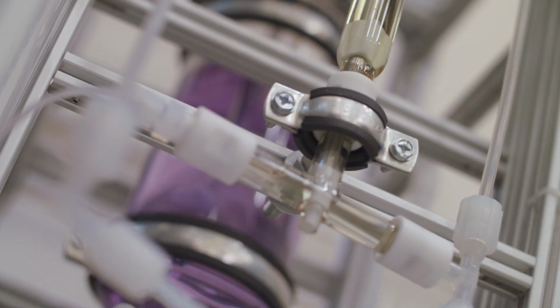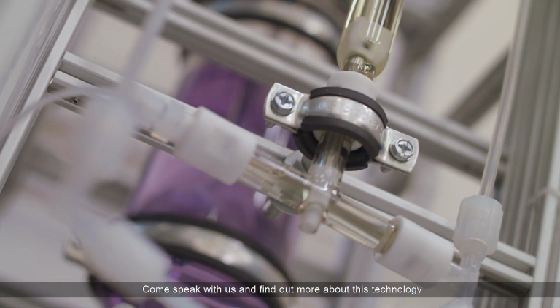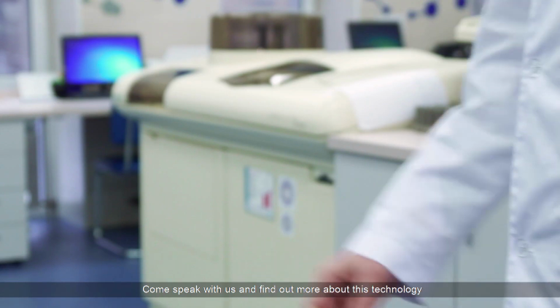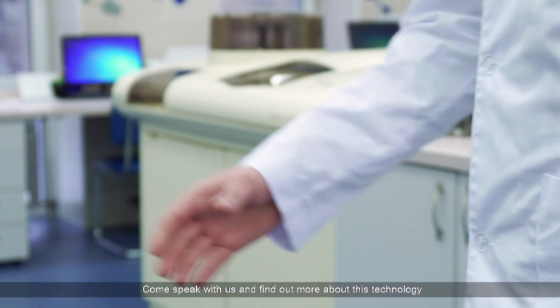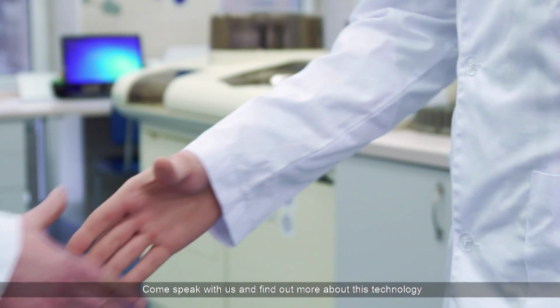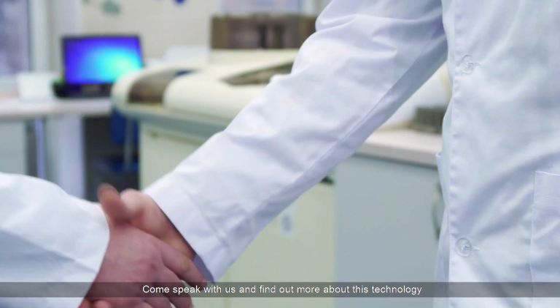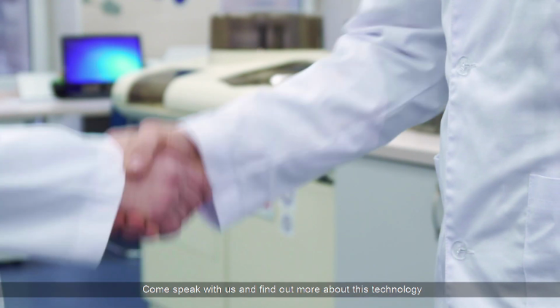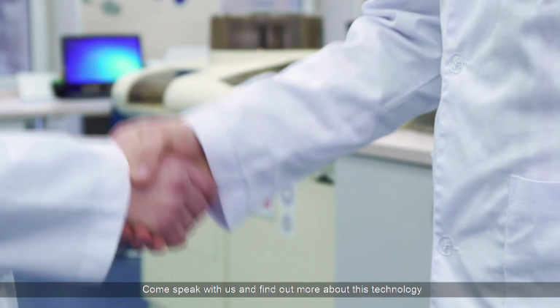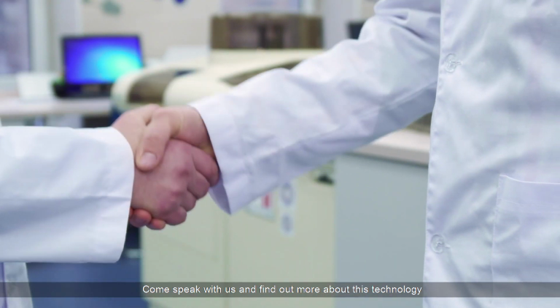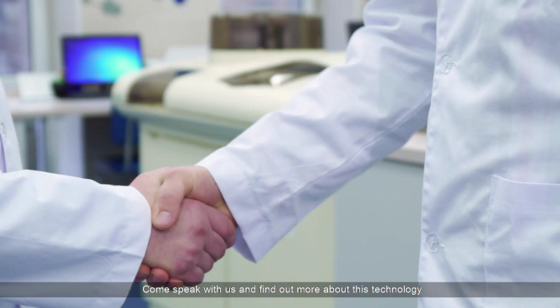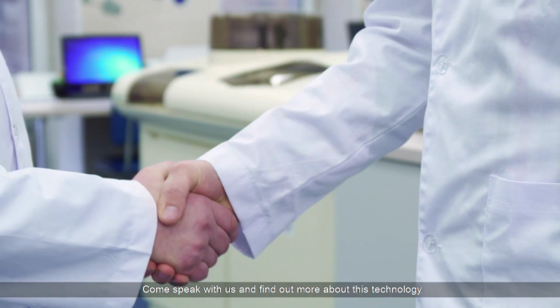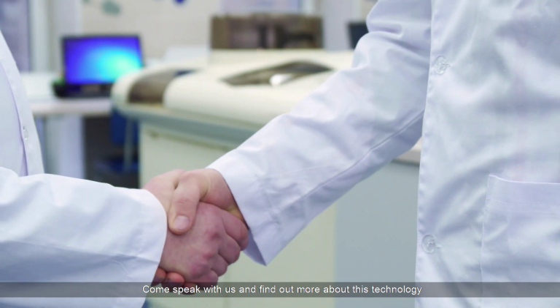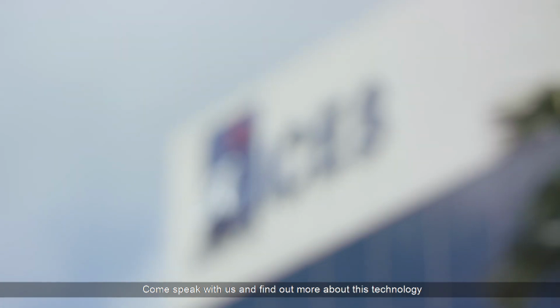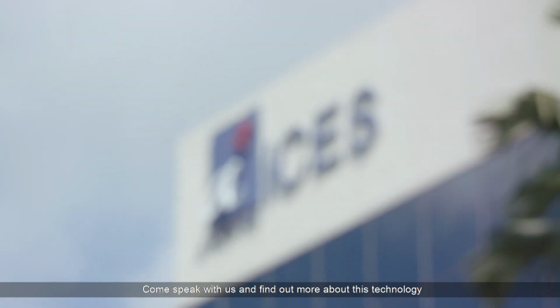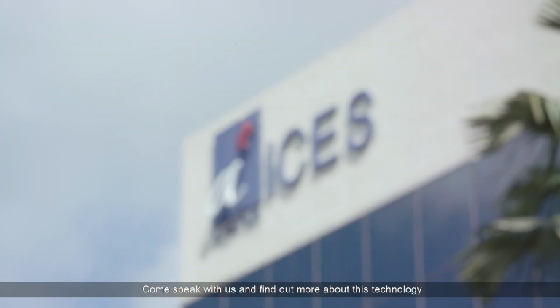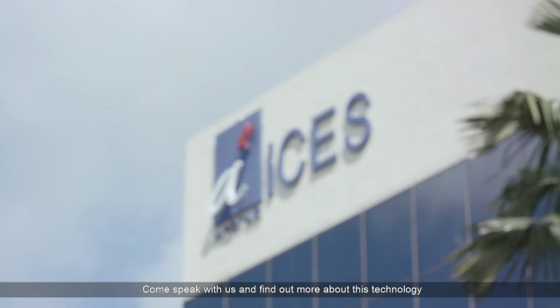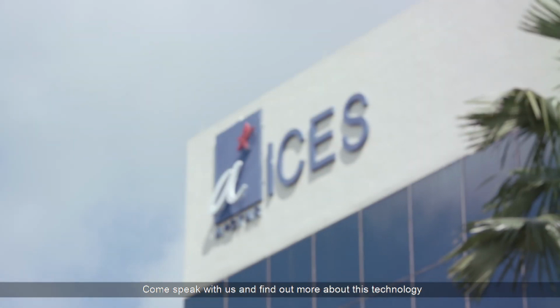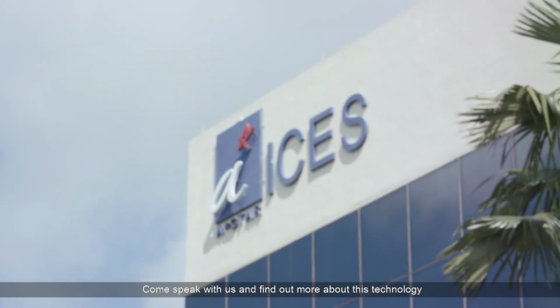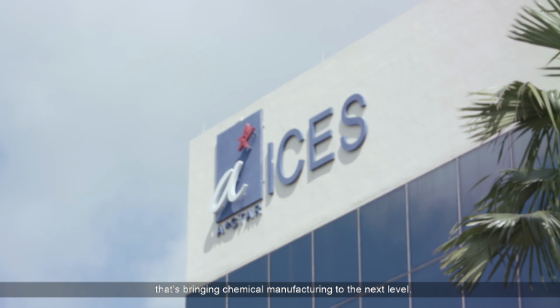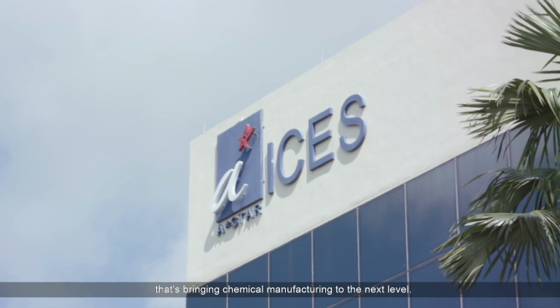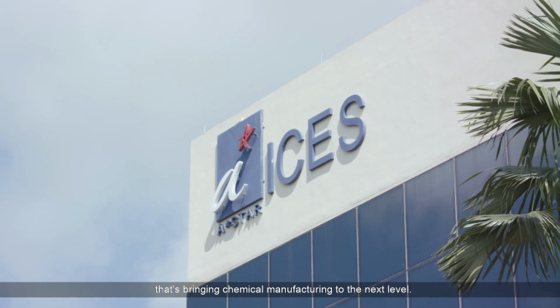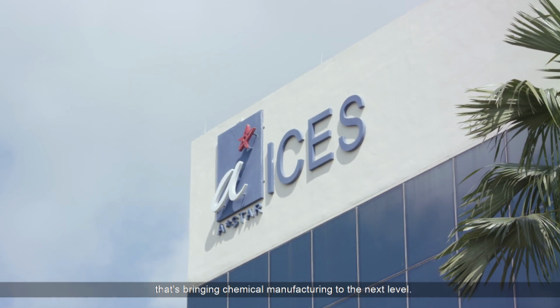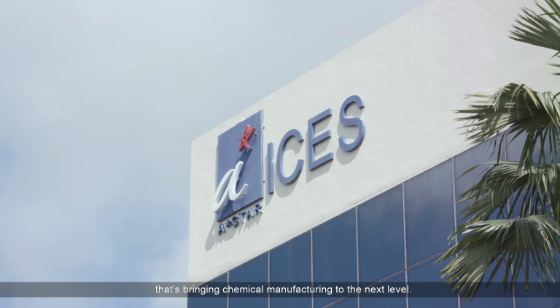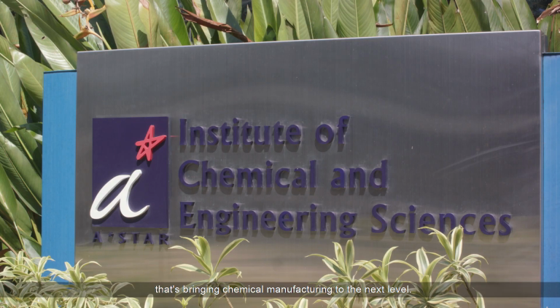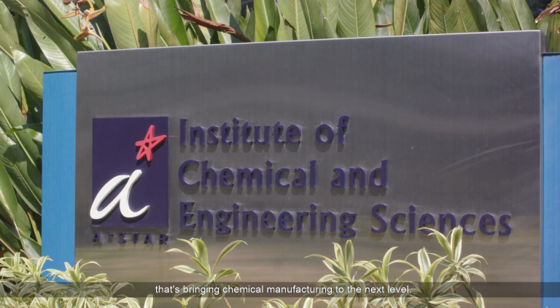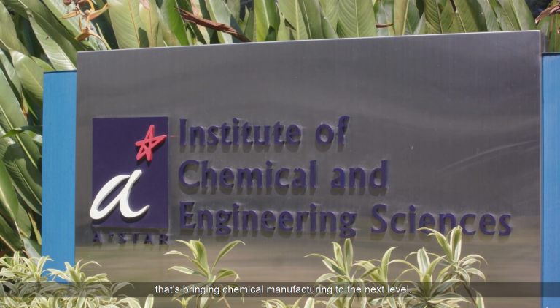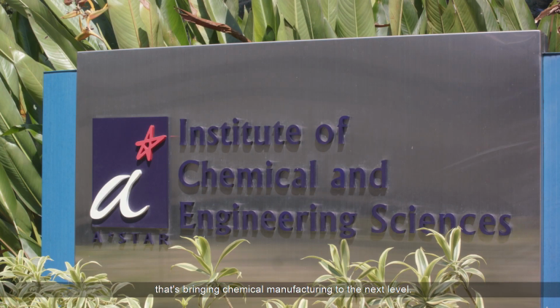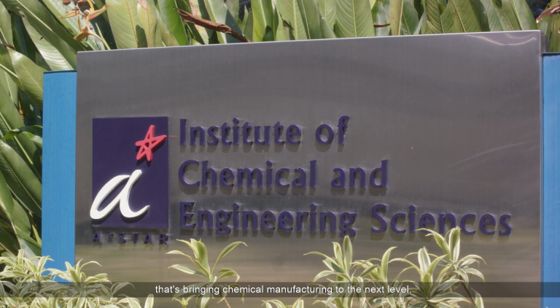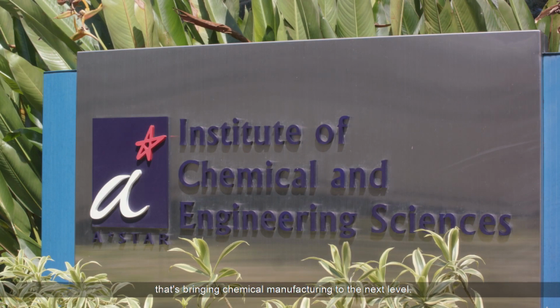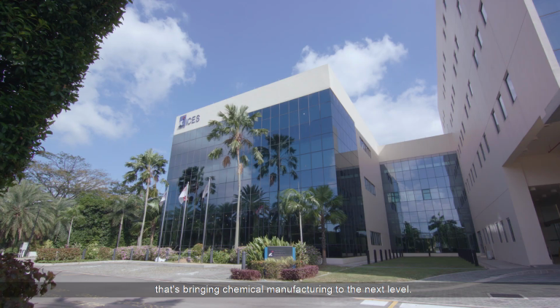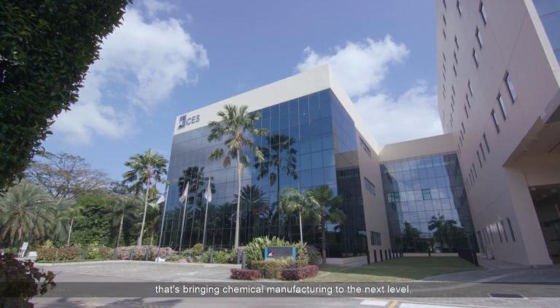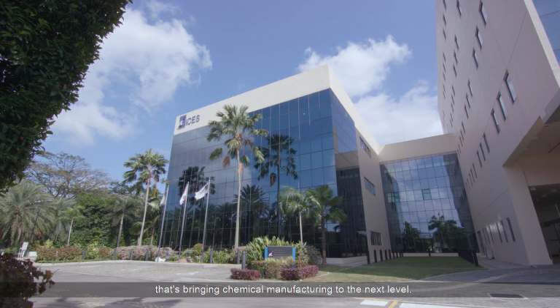Come speak with us and find out more about this technology that's bringing chemical manufacturing to the next level.